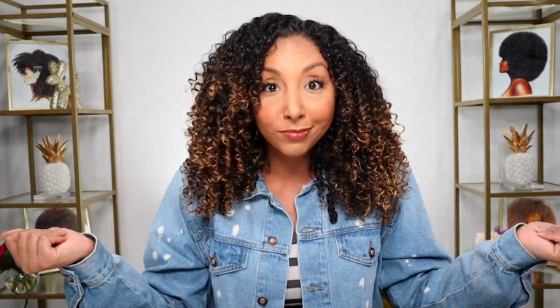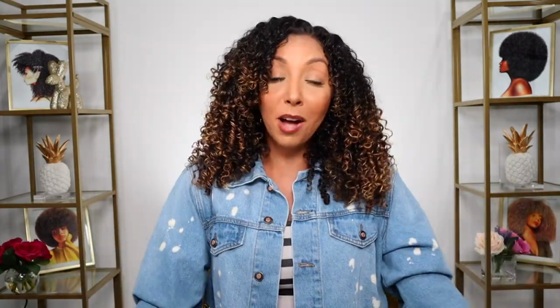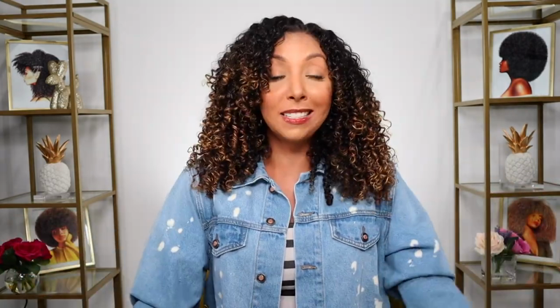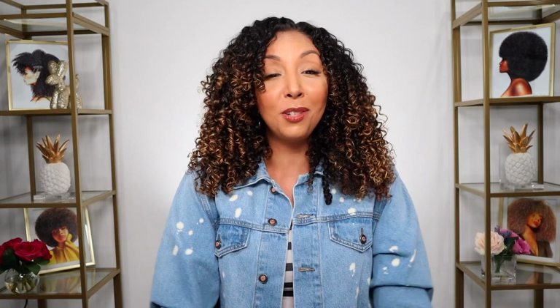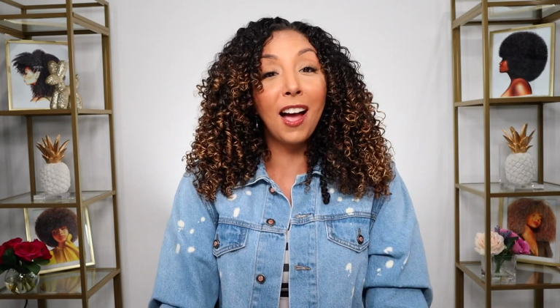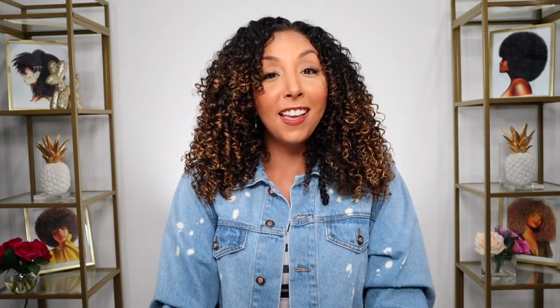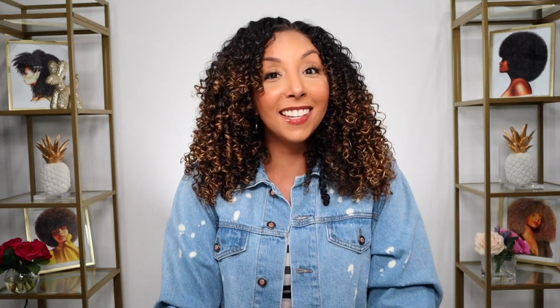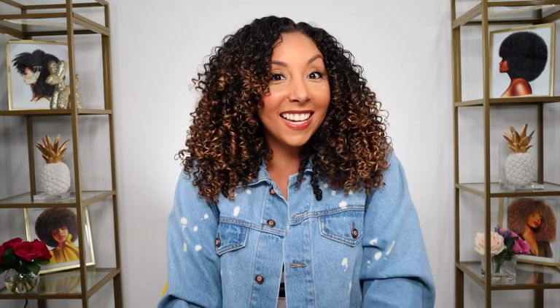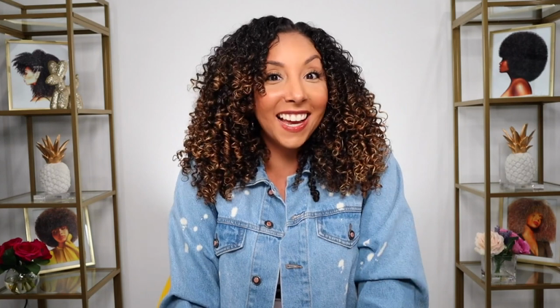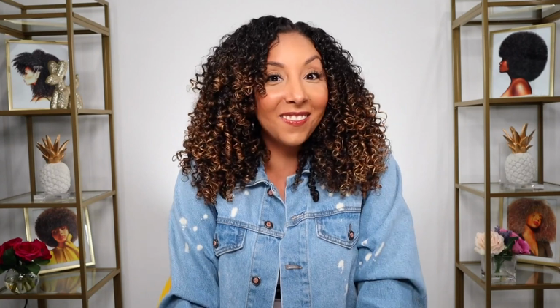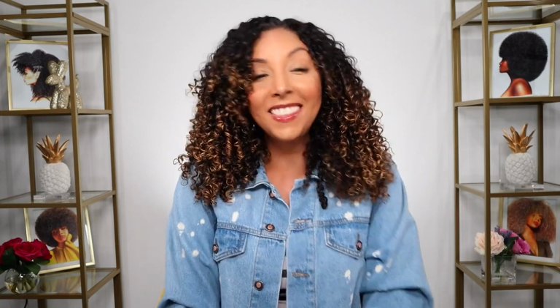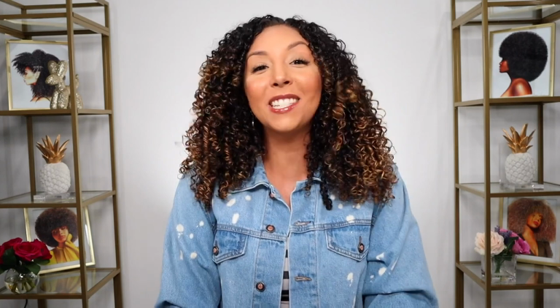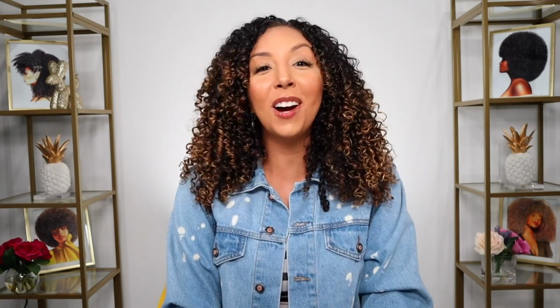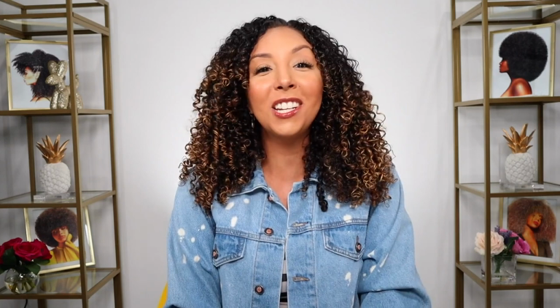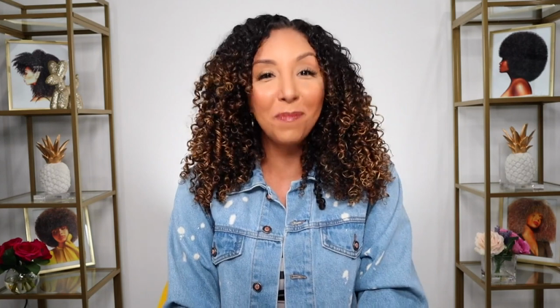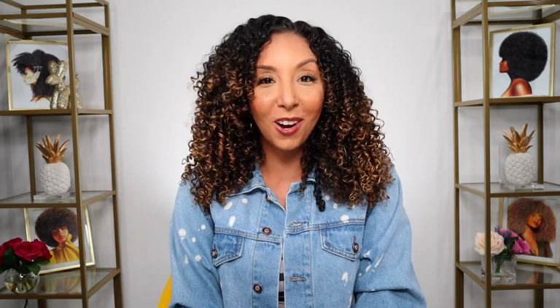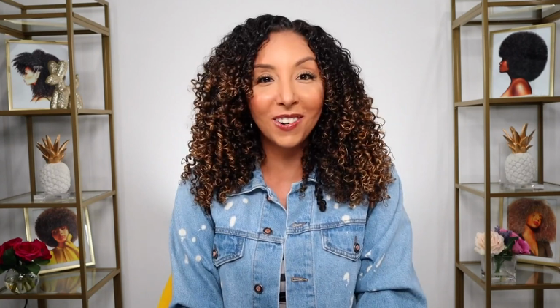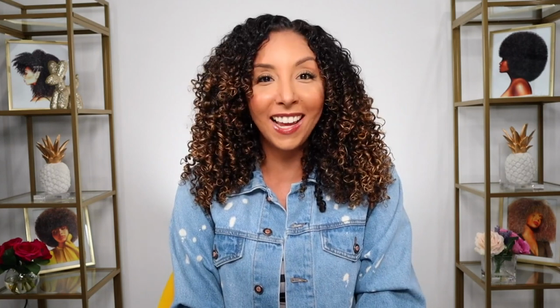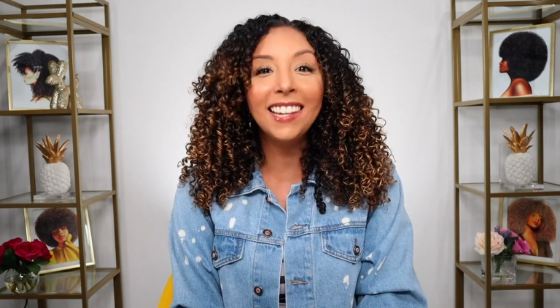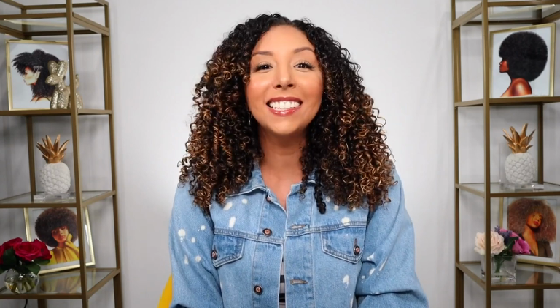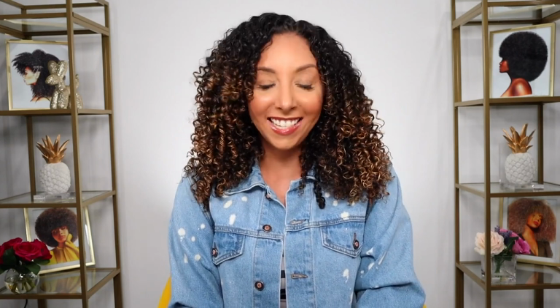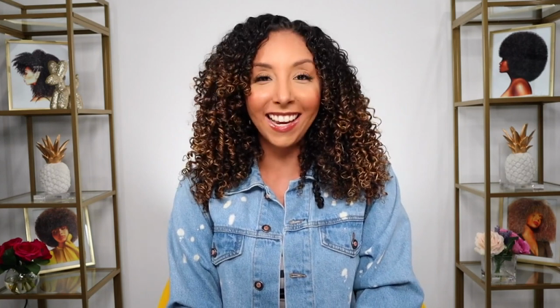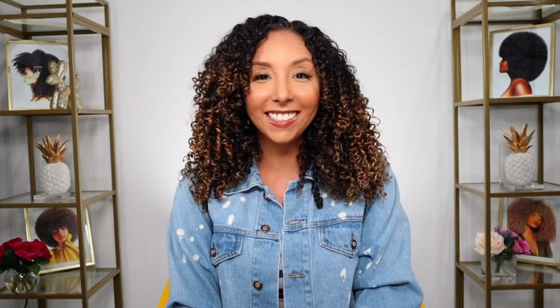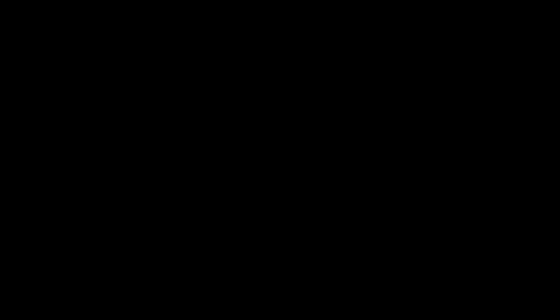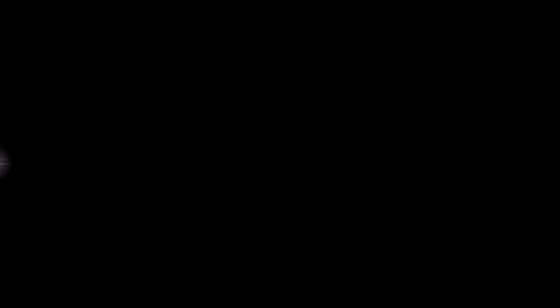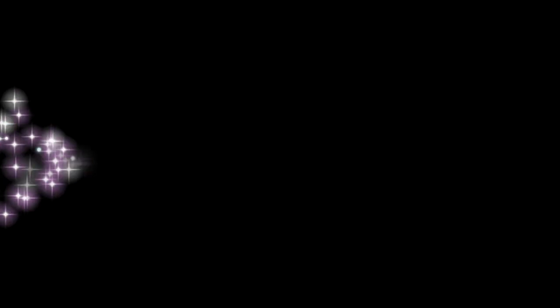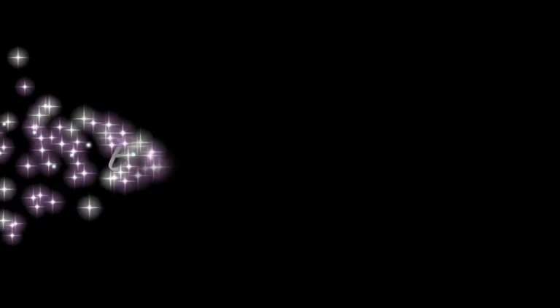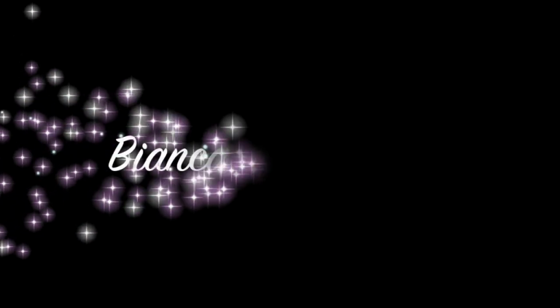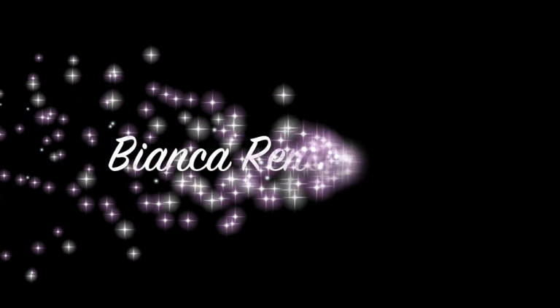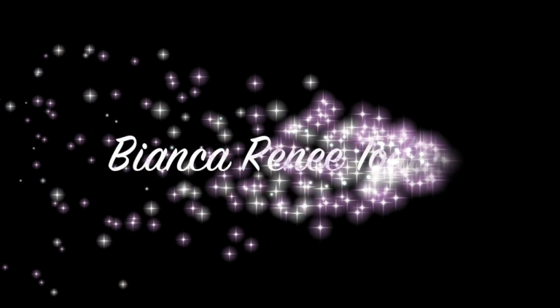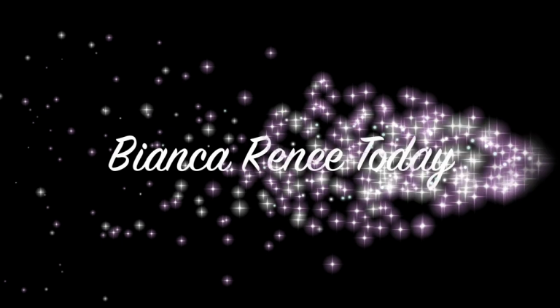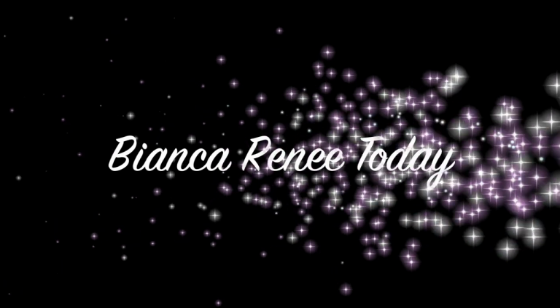I'll see you guys next time. Thanks for watching. Bianca Renee Today — I'll see you next time. Bye.